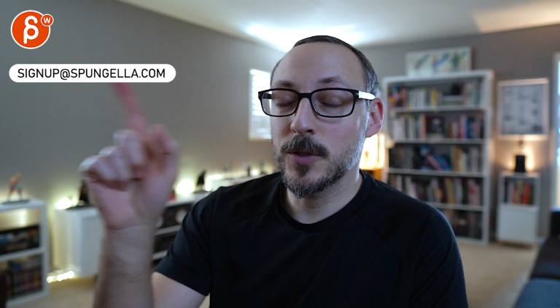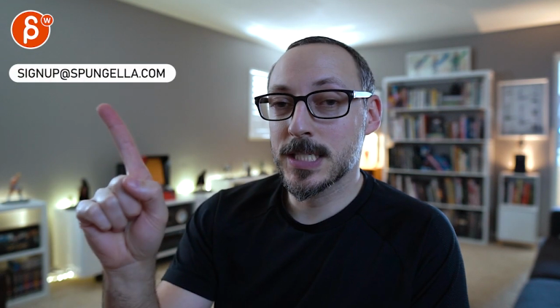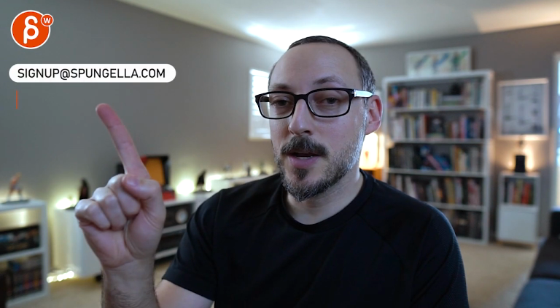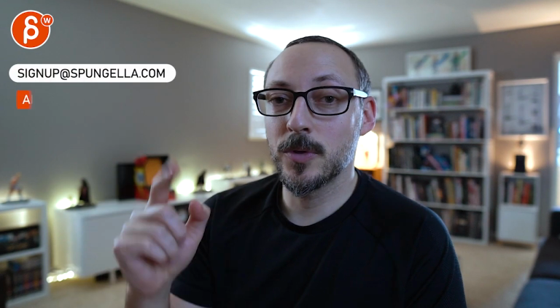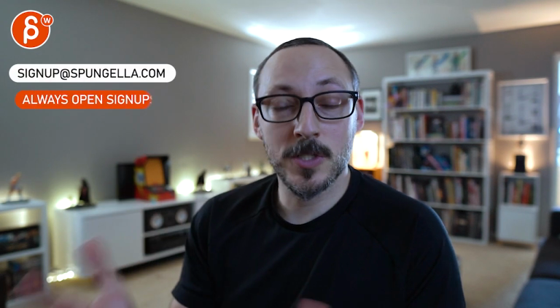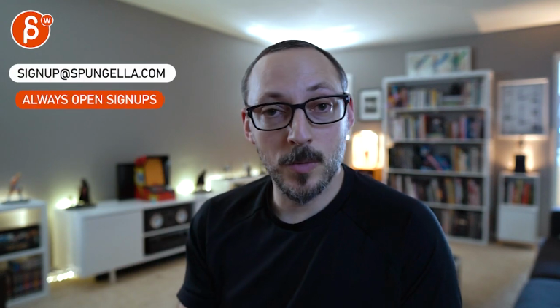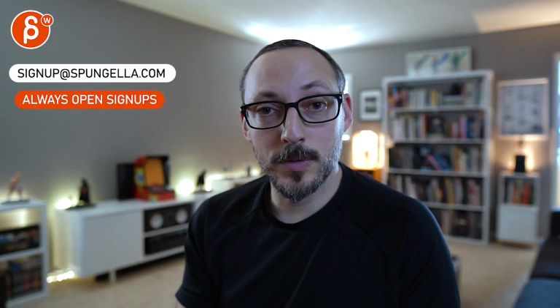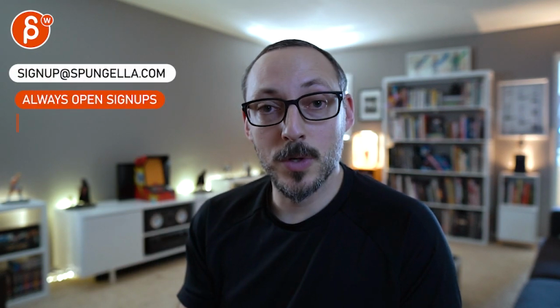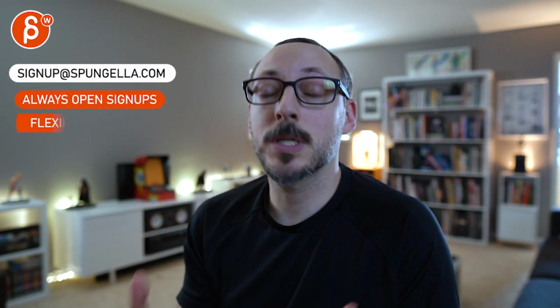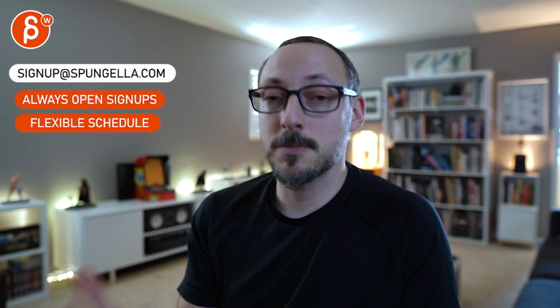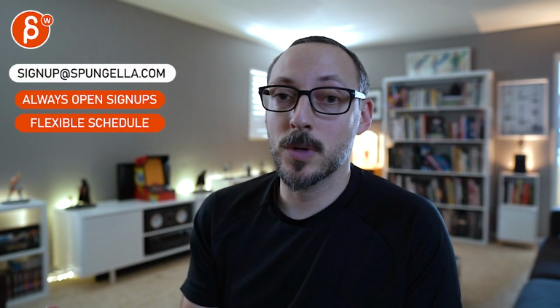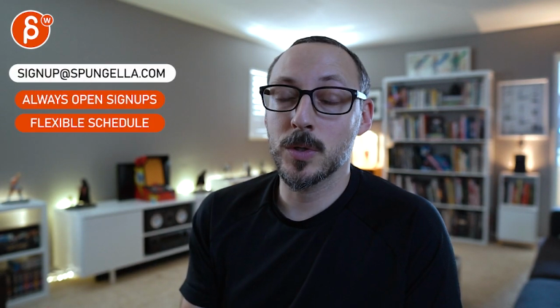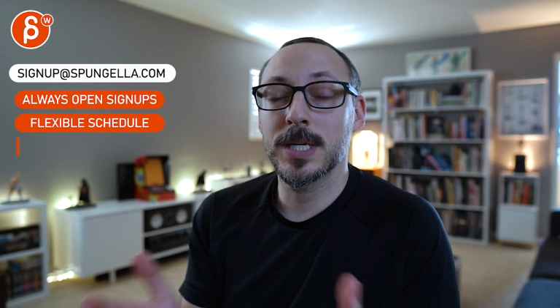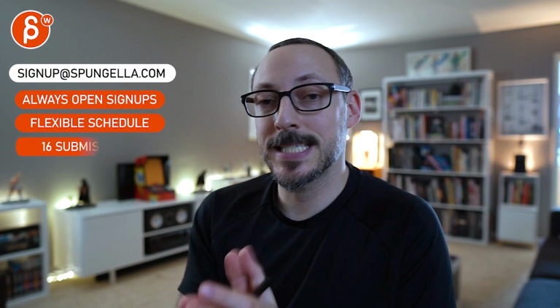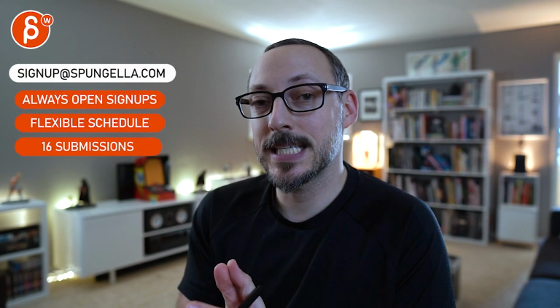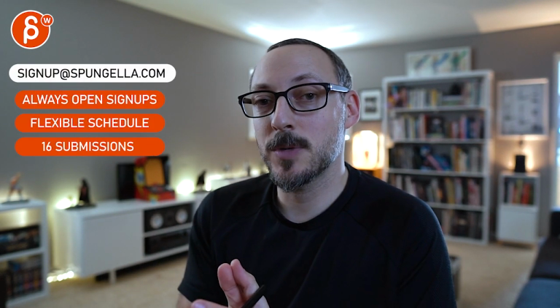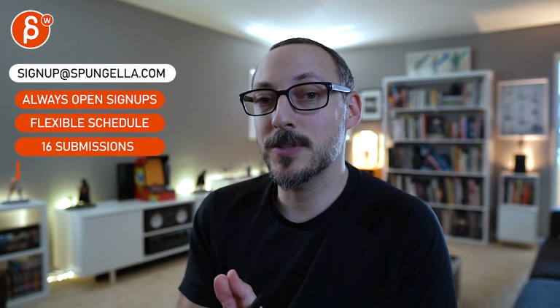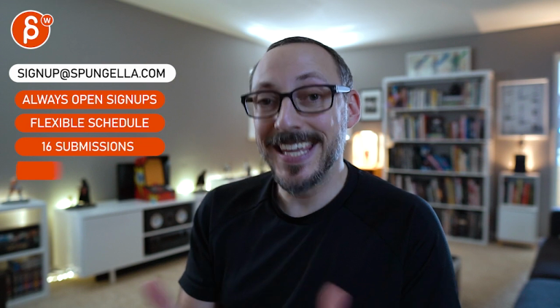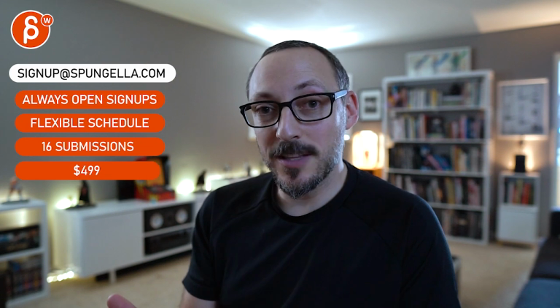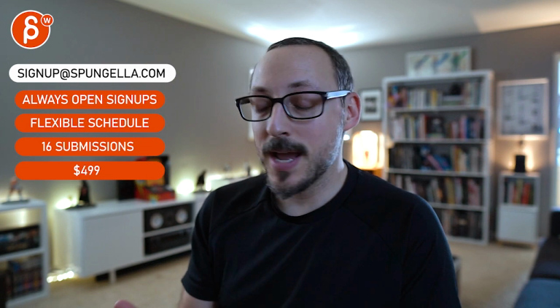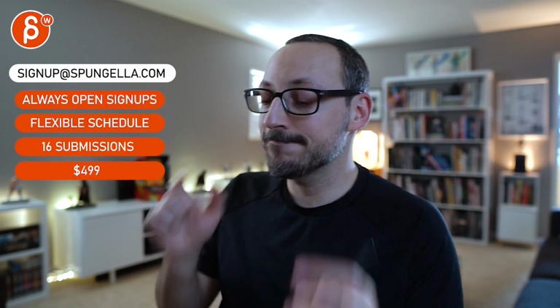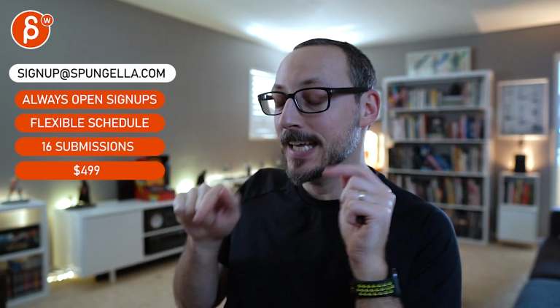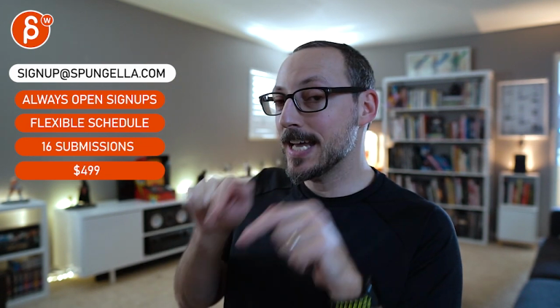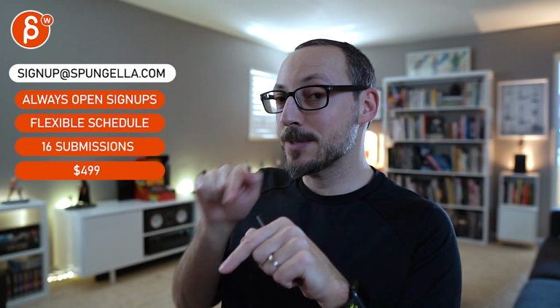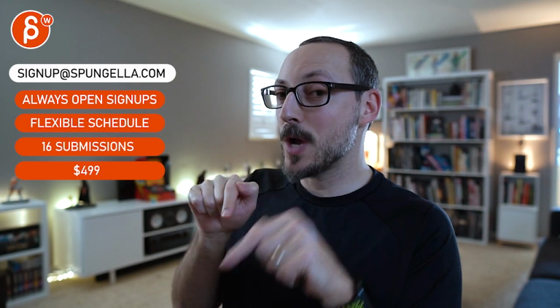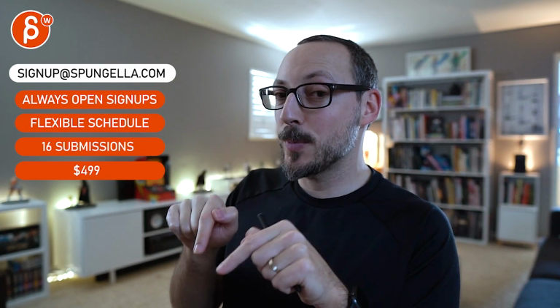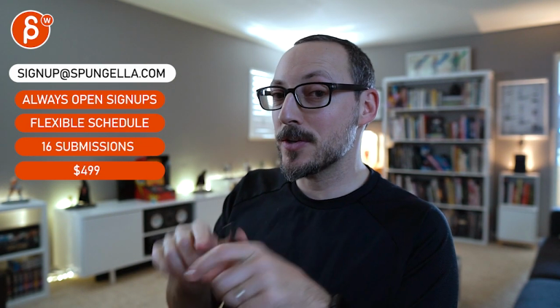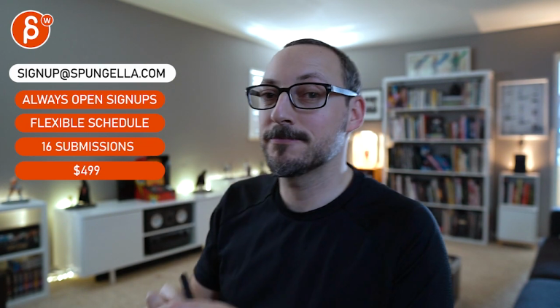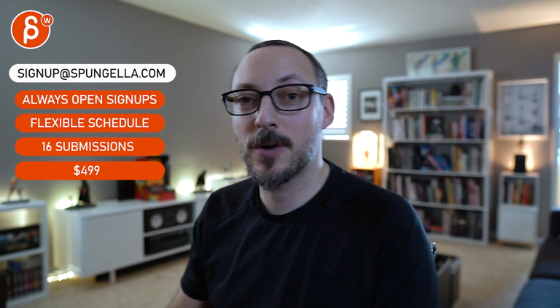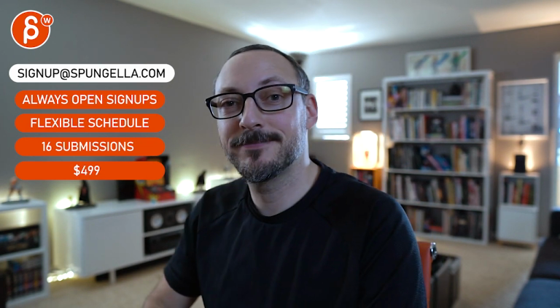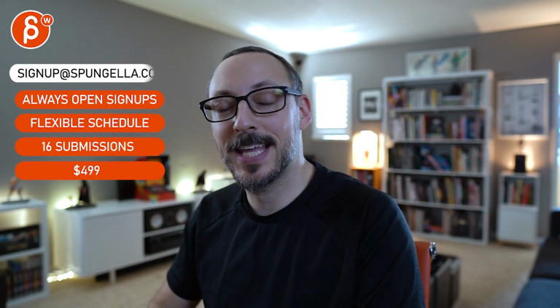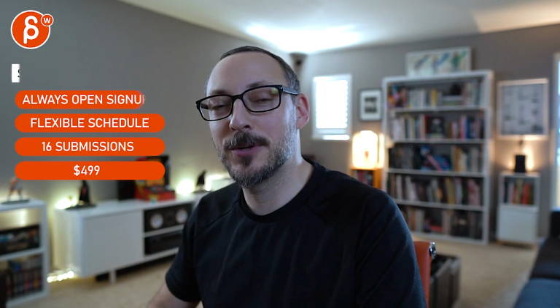Hope that makes sense — thanks! There's an email link, you can sign up and start whenever you want, submit whenever you want. You get 16 submissions either way. A like and subscribe would be awesome — thank you!